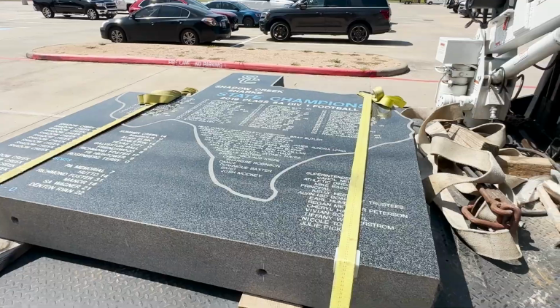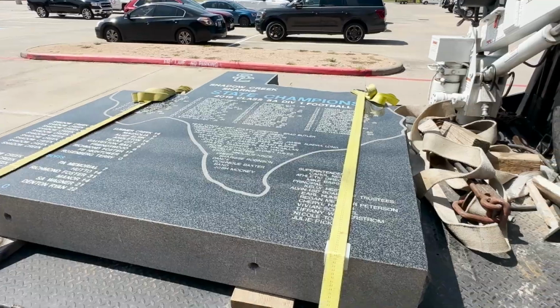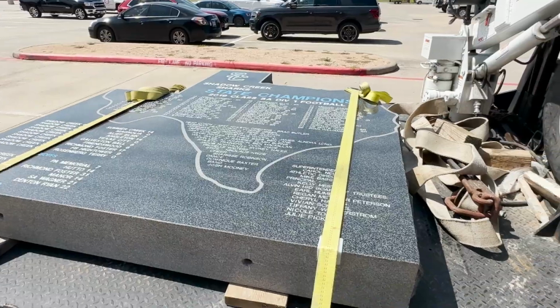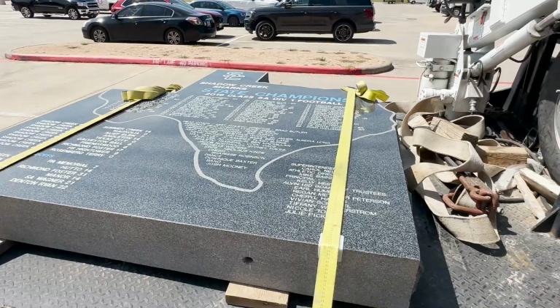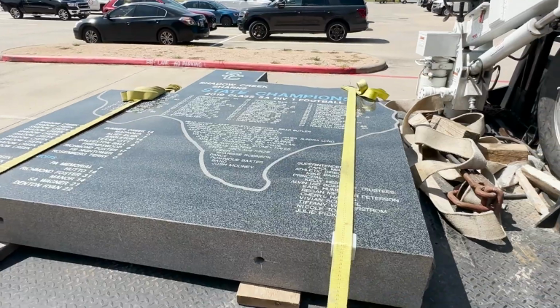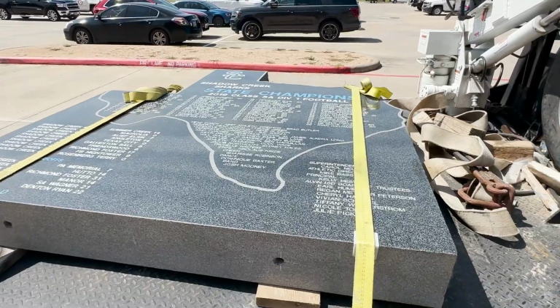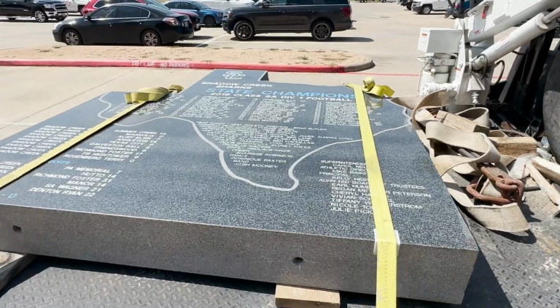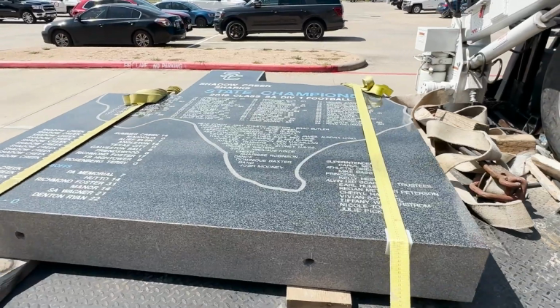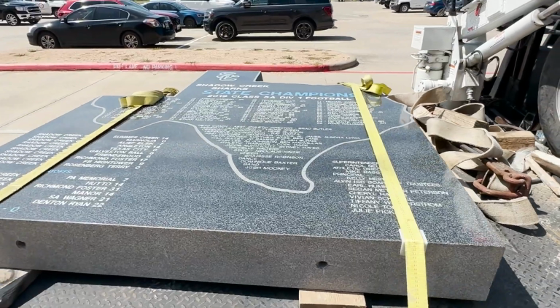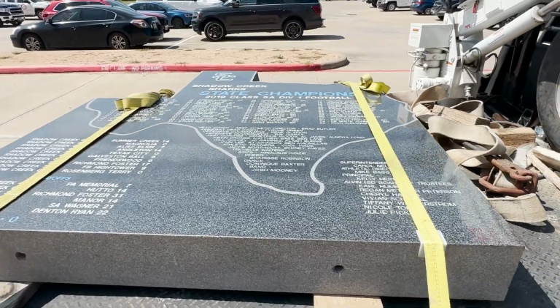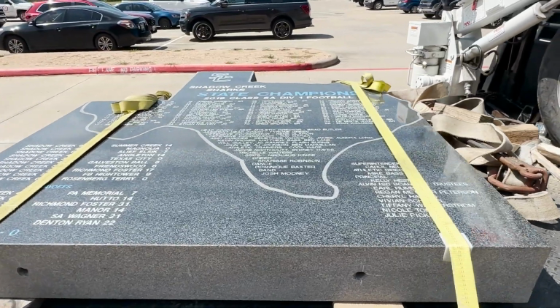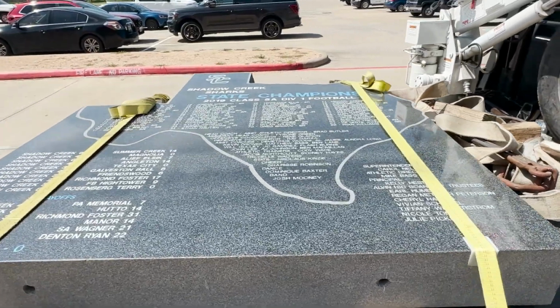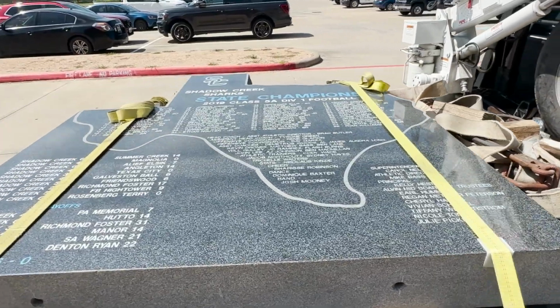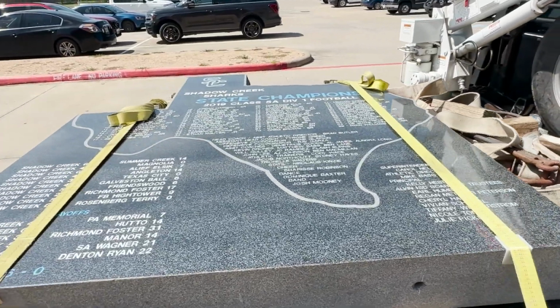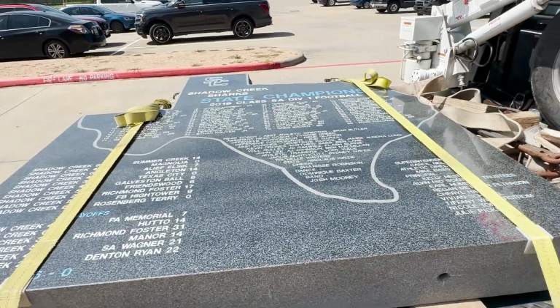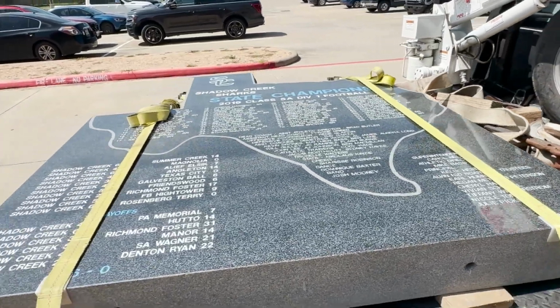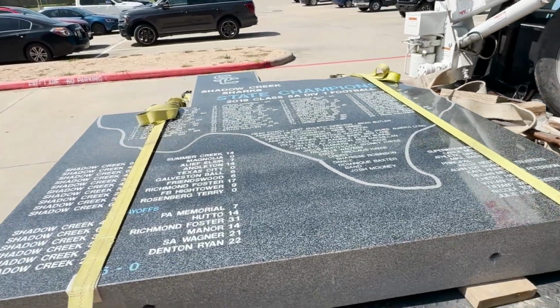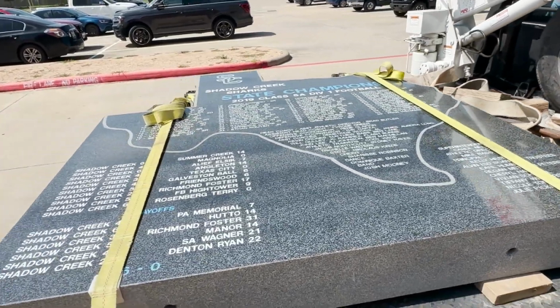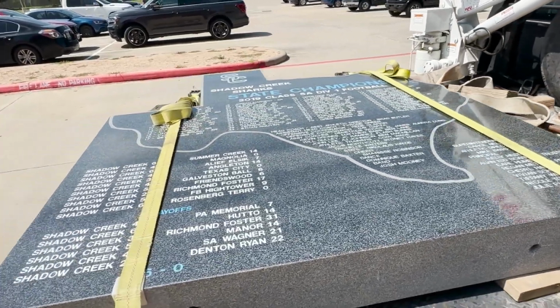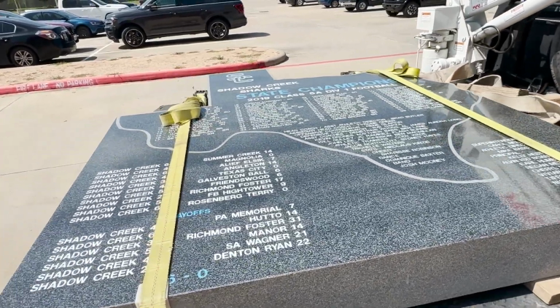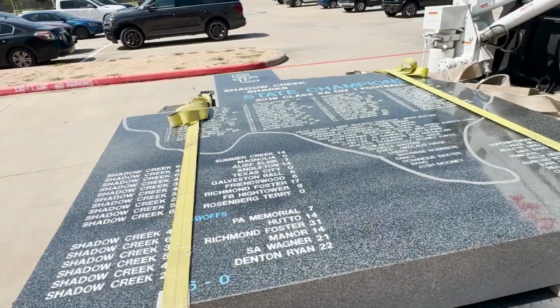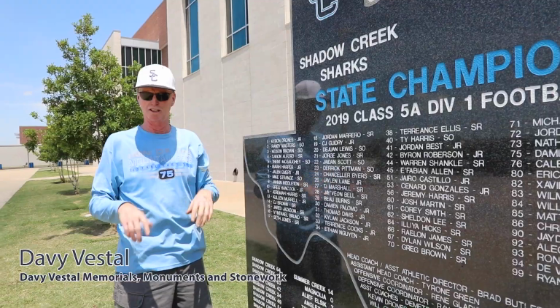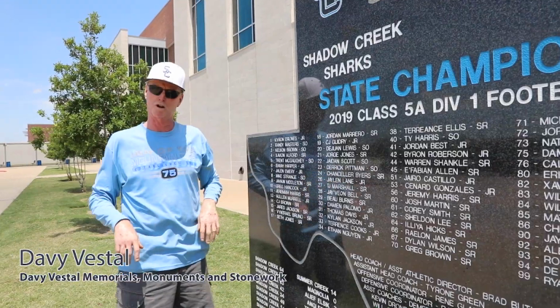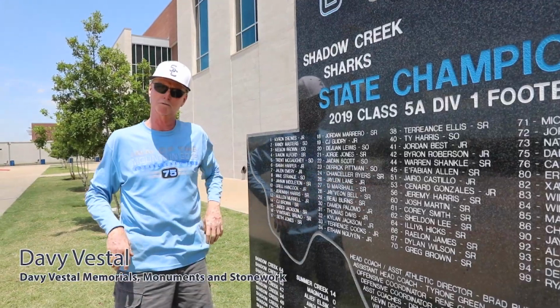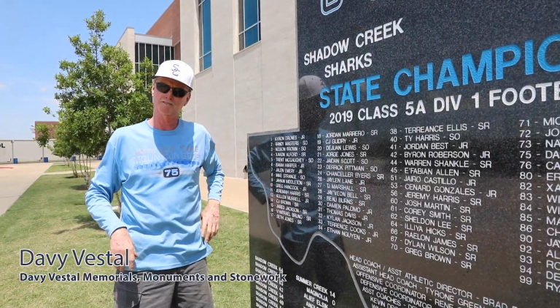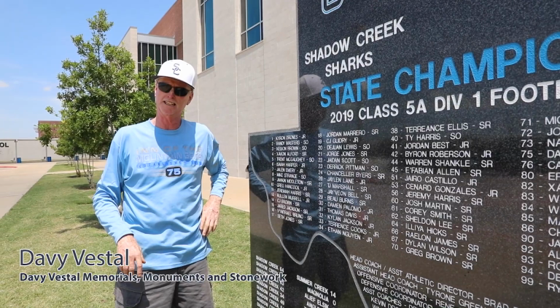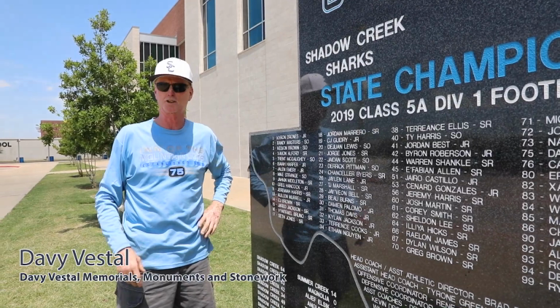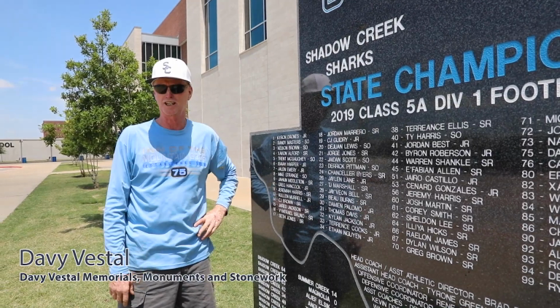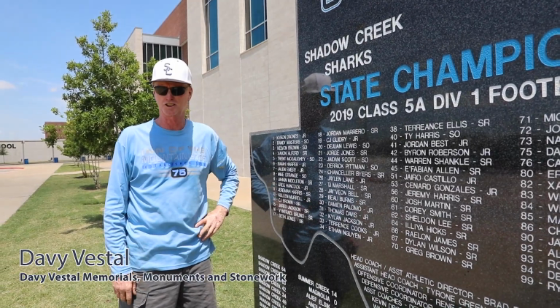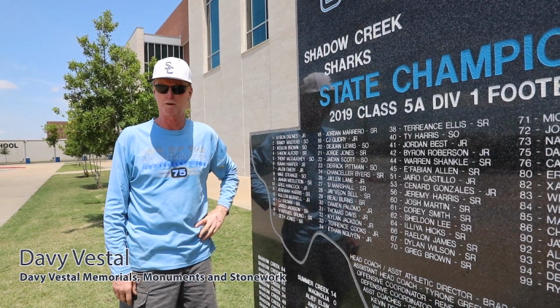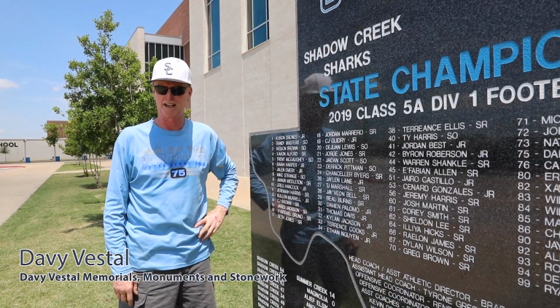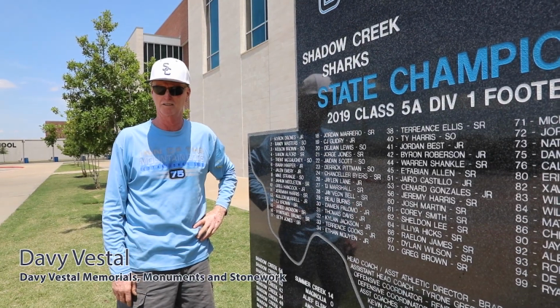It's six foot wide, six and a half foot tall, eight inches thick. It weighs approximately 5,300 pounds.